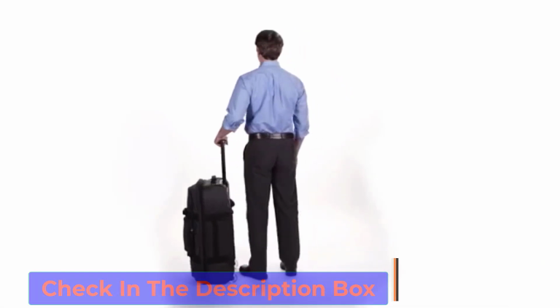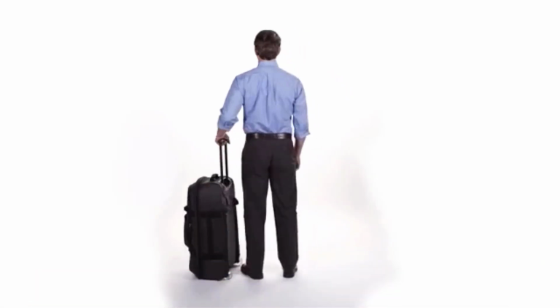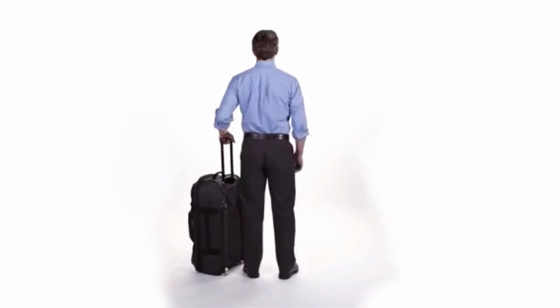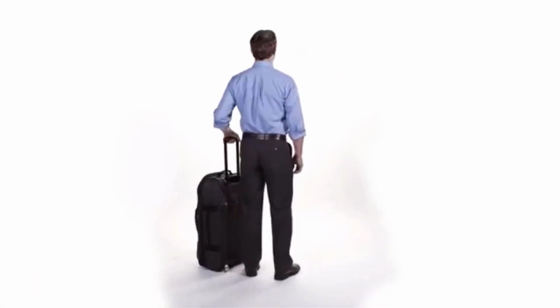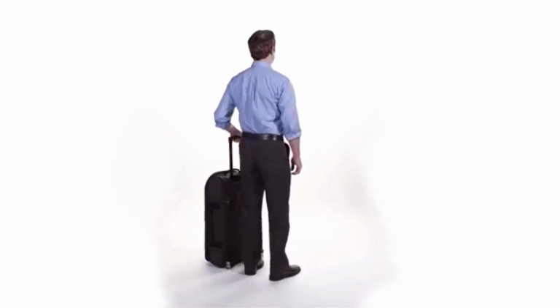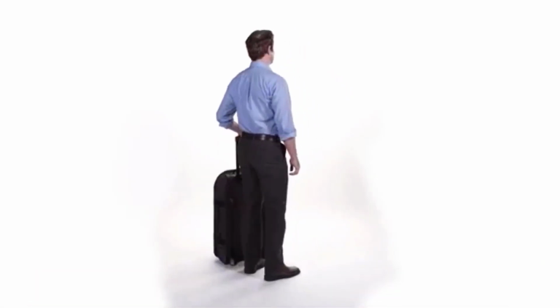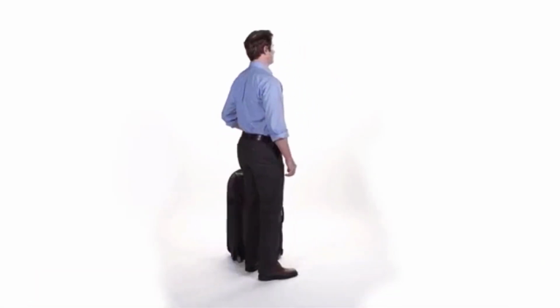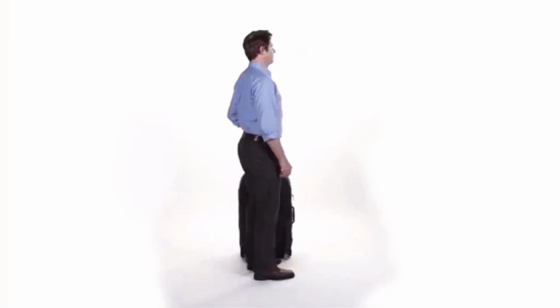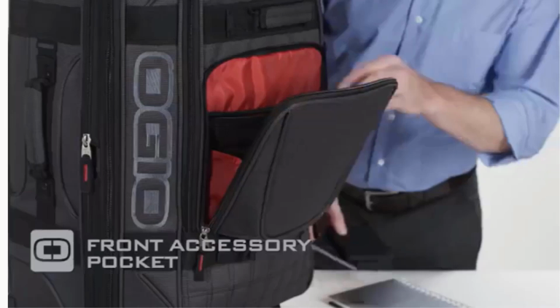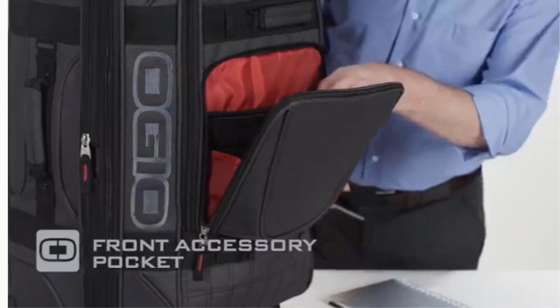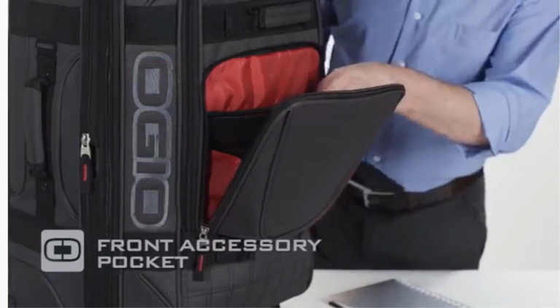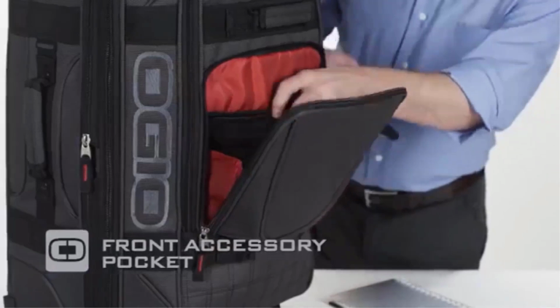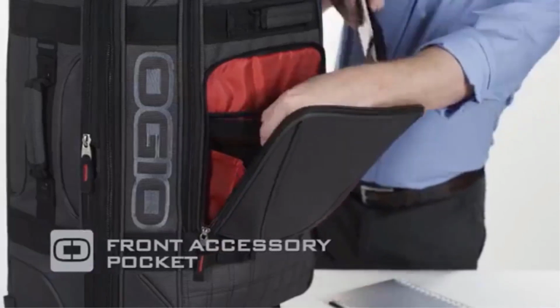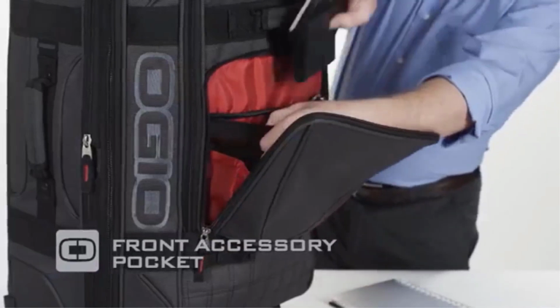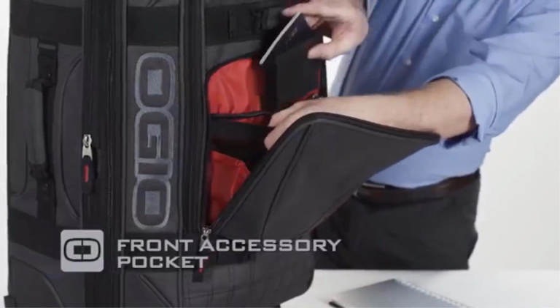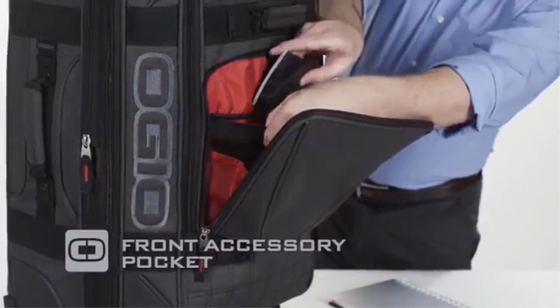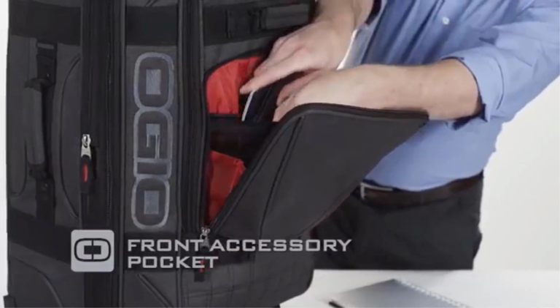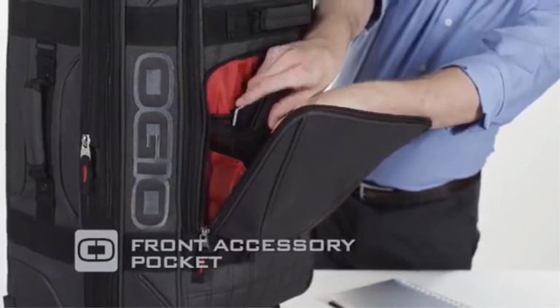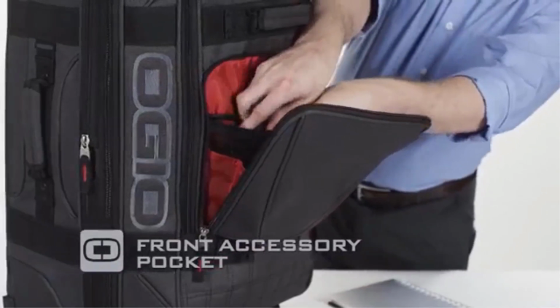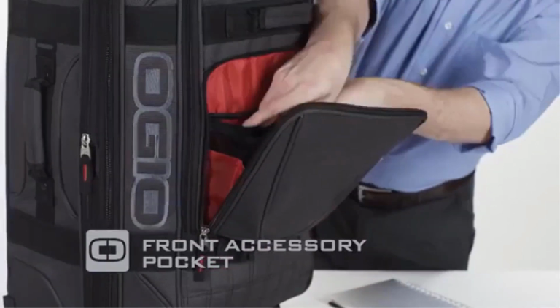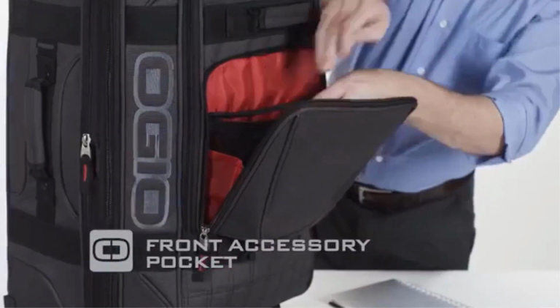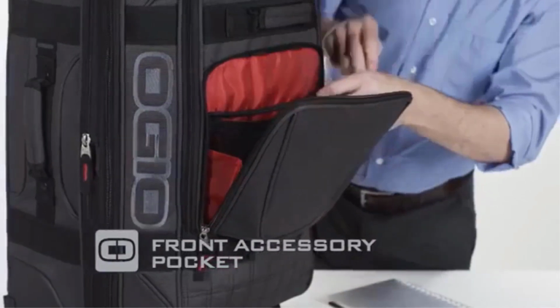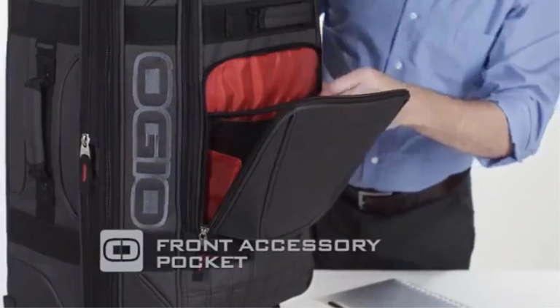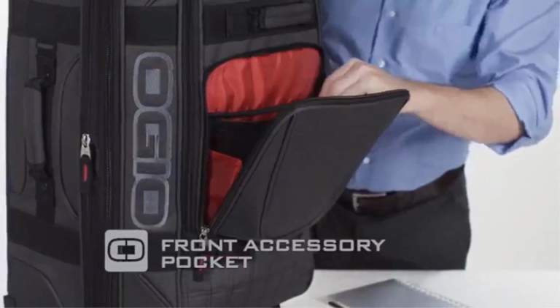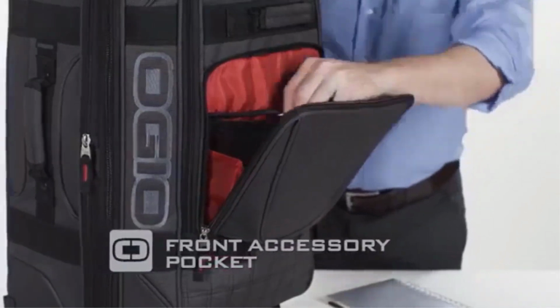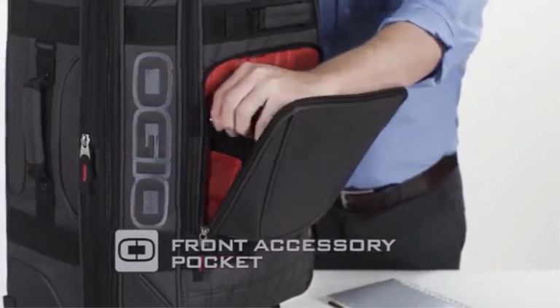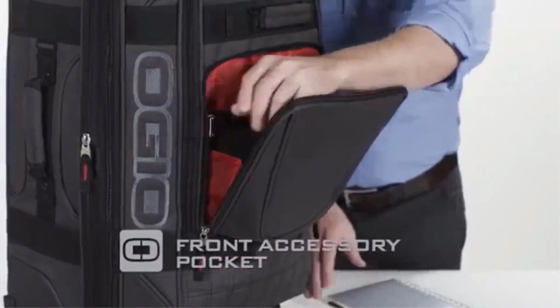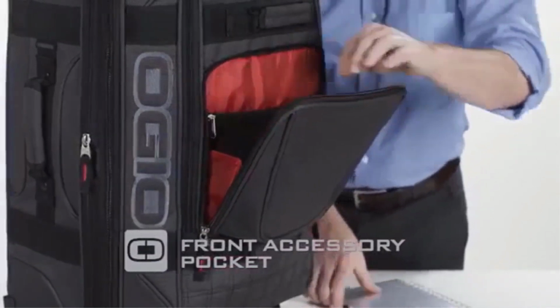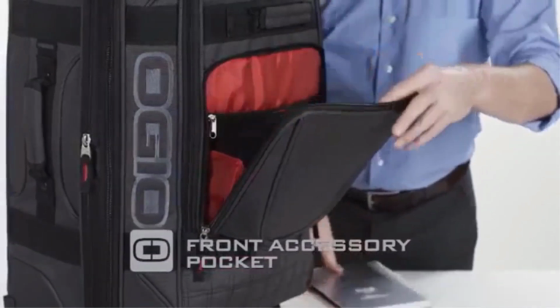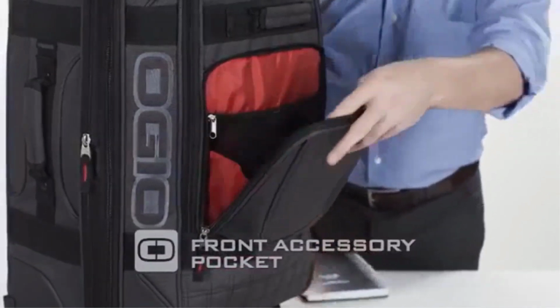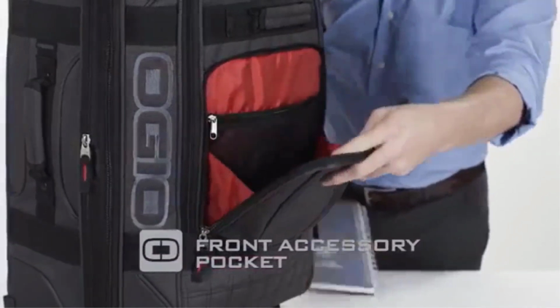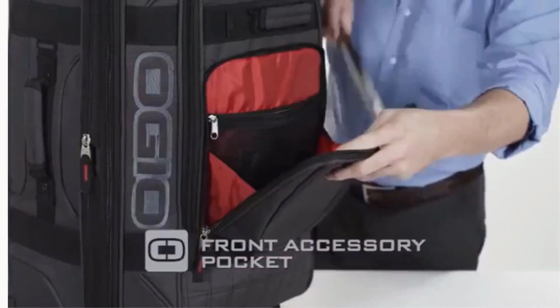Why we love it: There's tons of room thanks to internal and external compartments. What to consider: It's on the heavier side when empty.